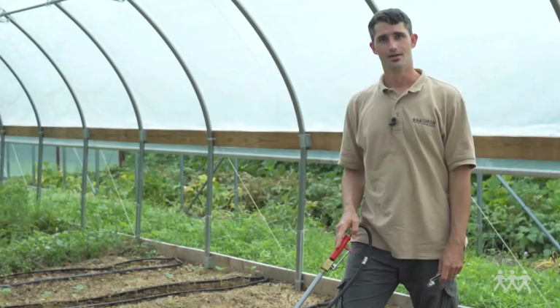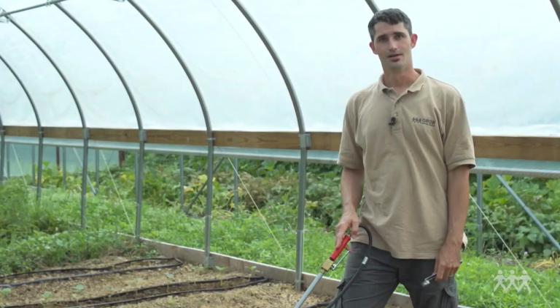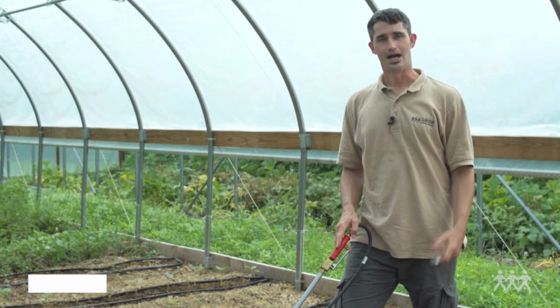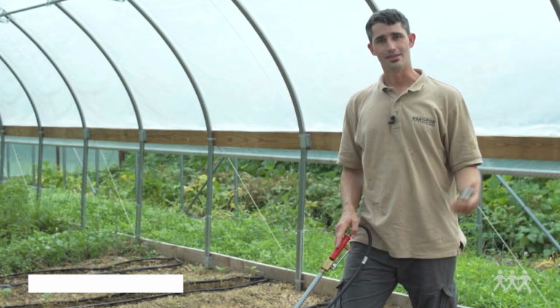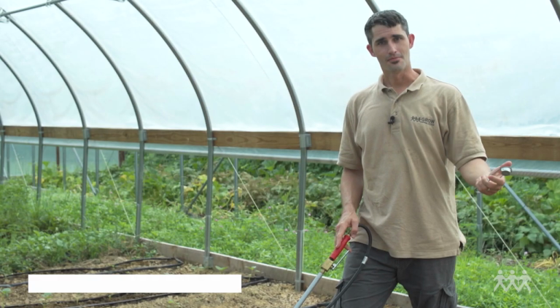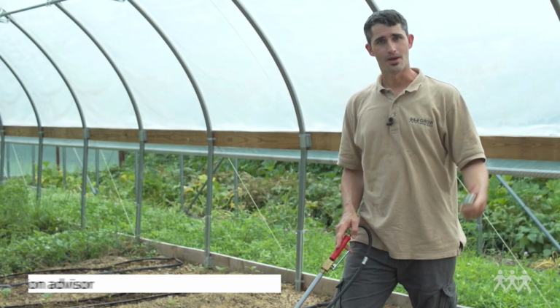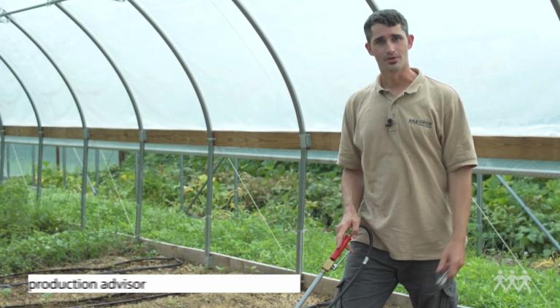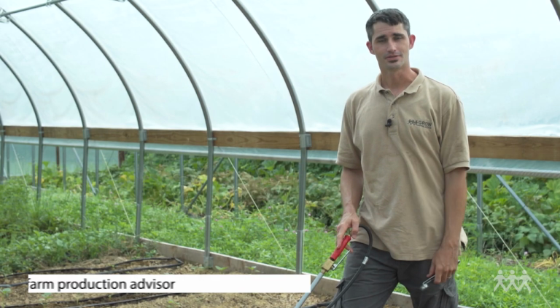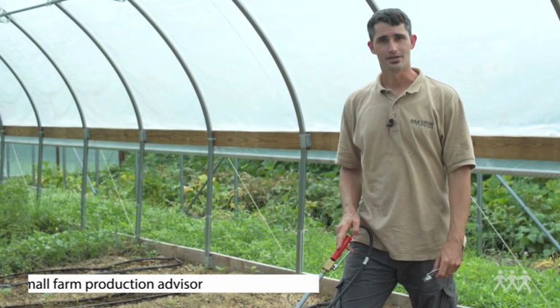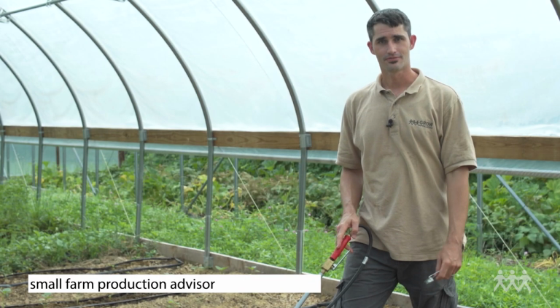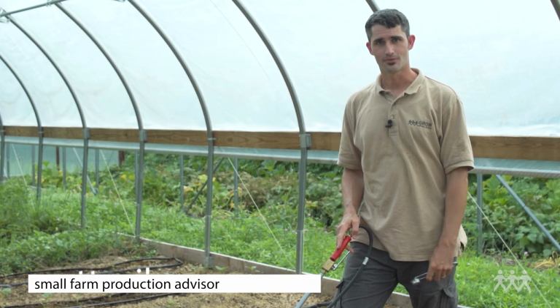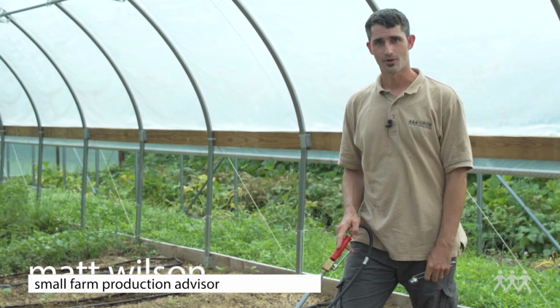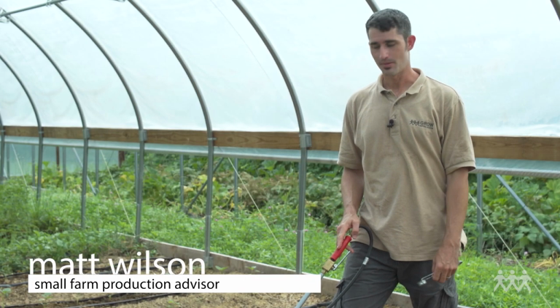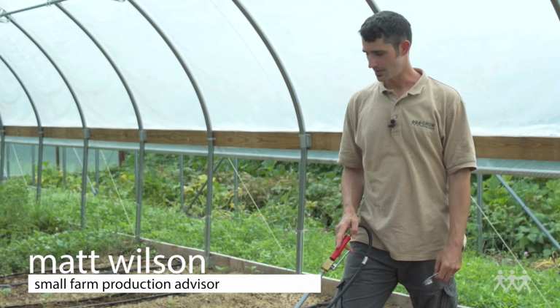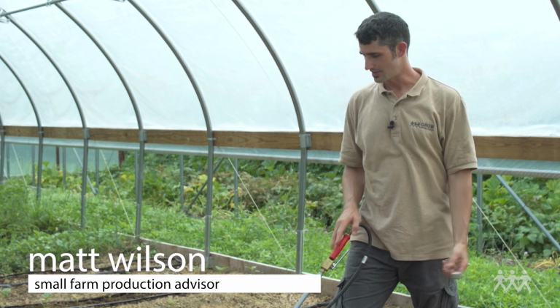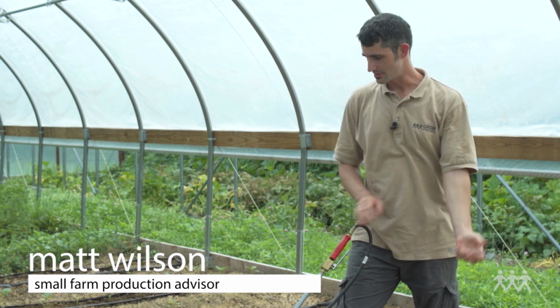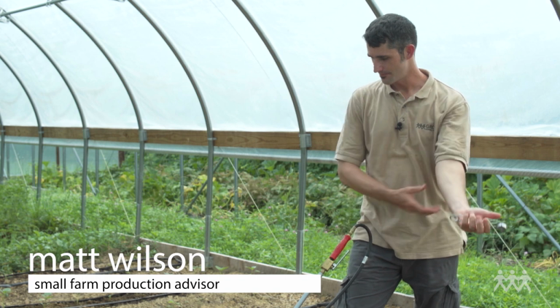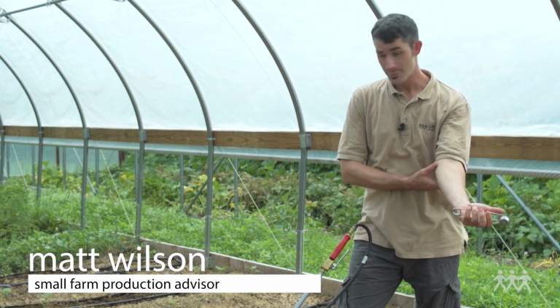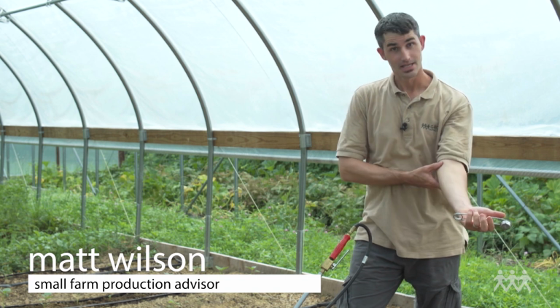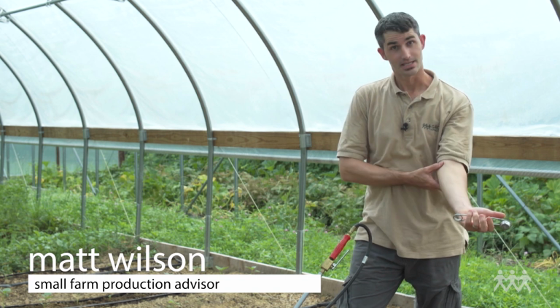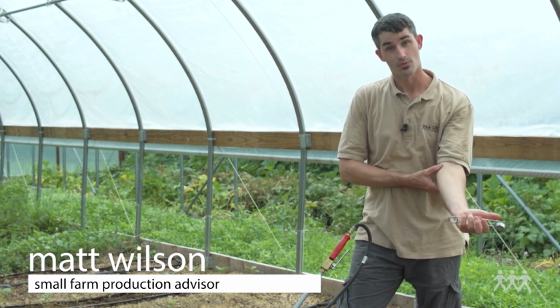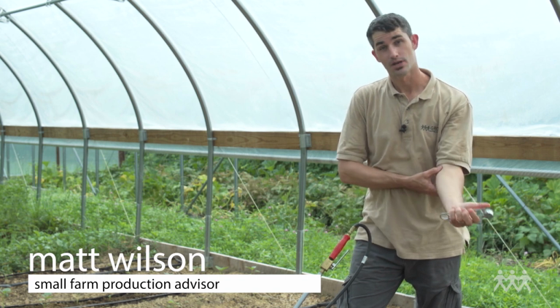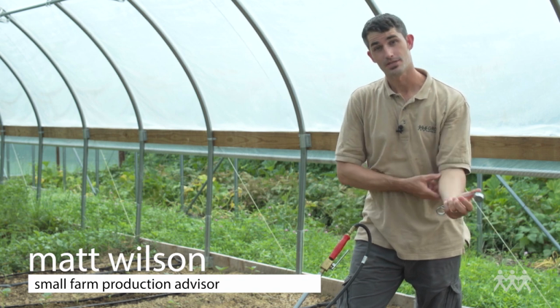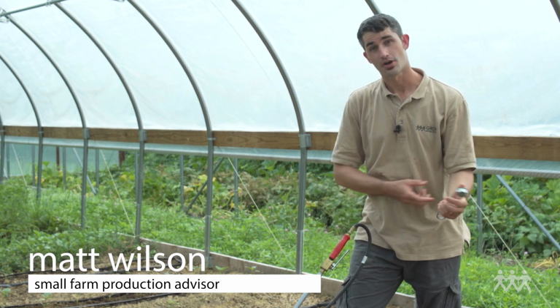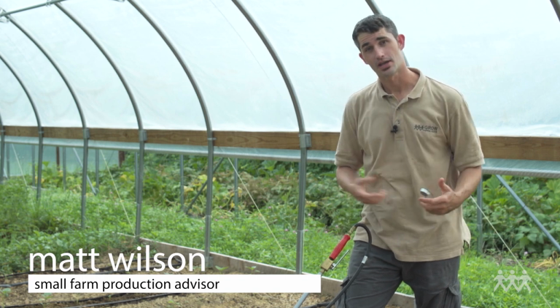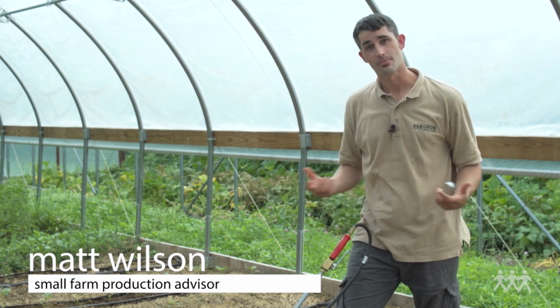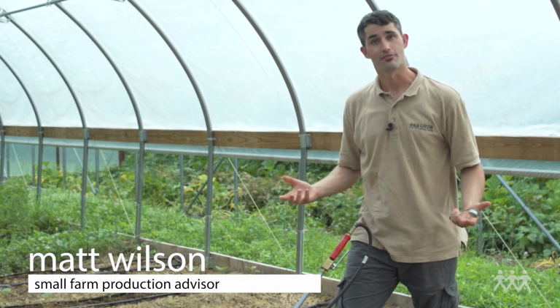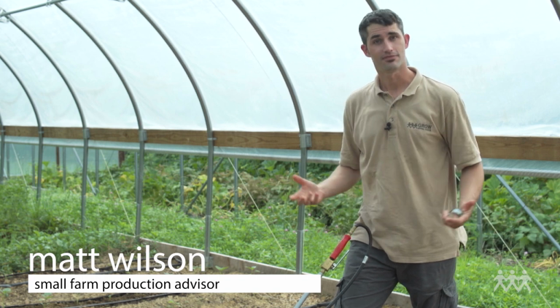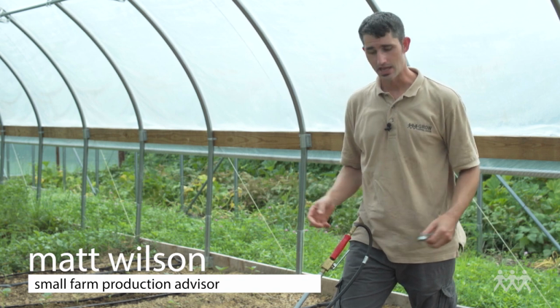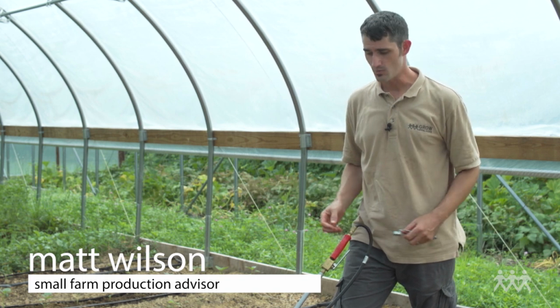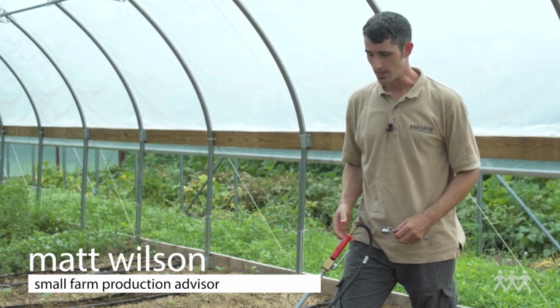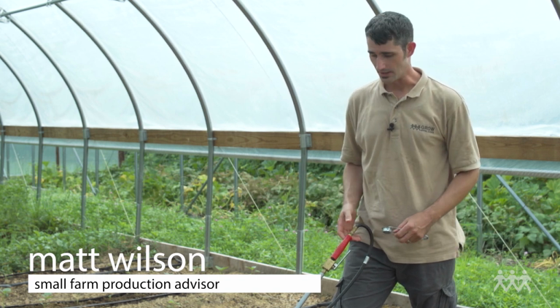Hi there, Matt Wilson here from Grow Appalachia. Today we're going to be talking about flame weeding.